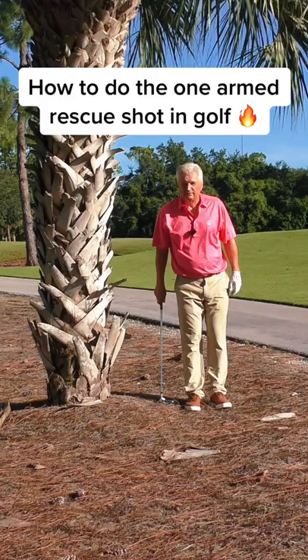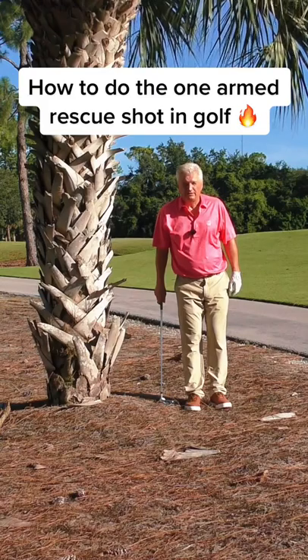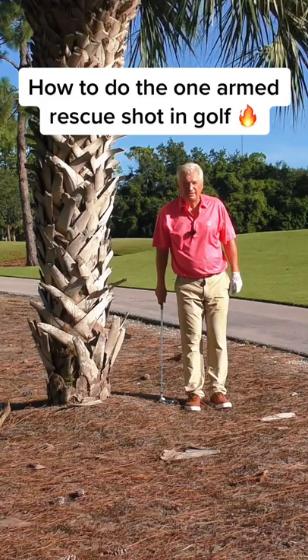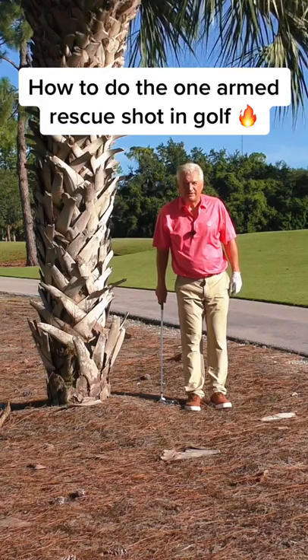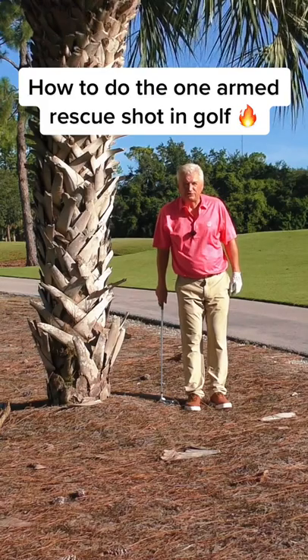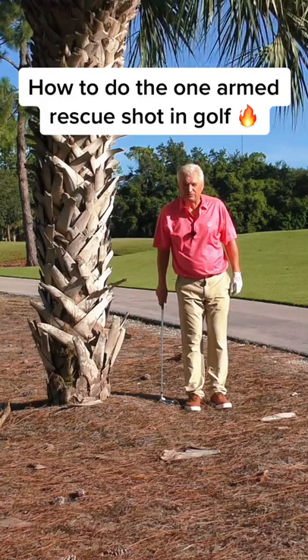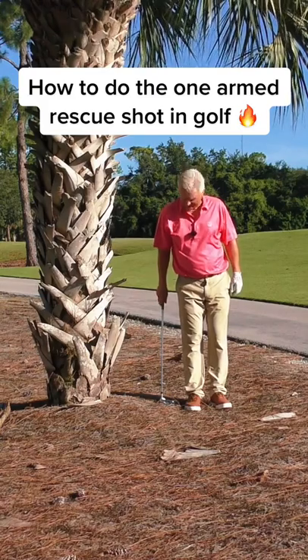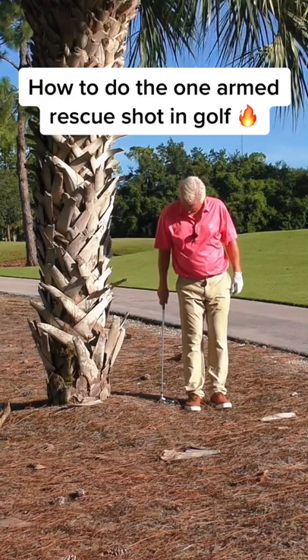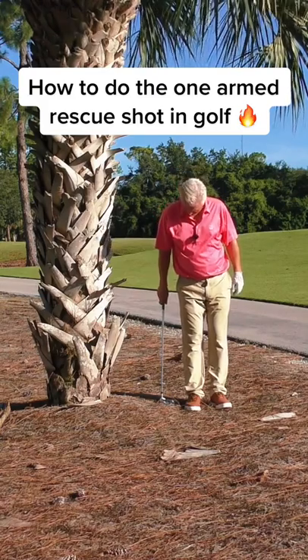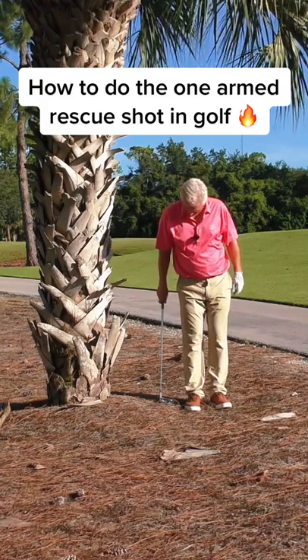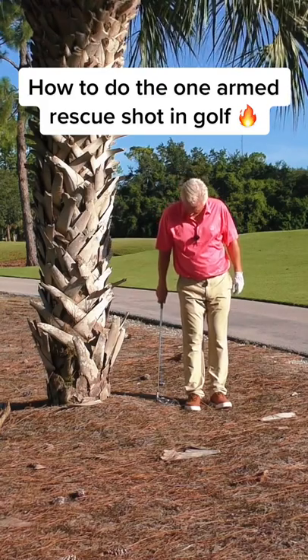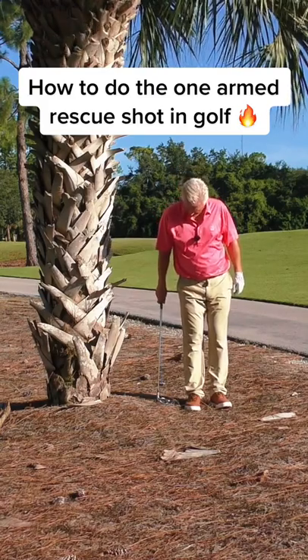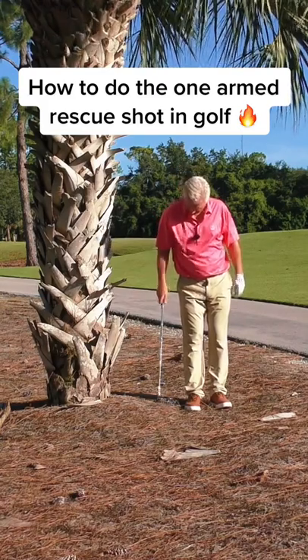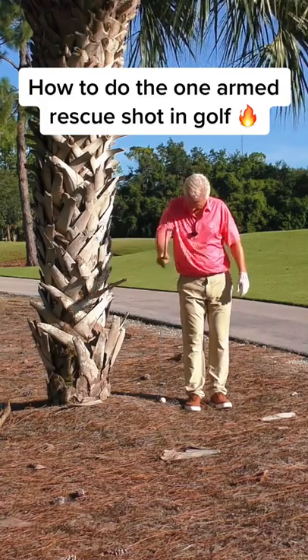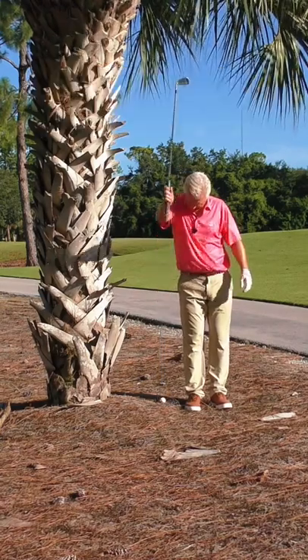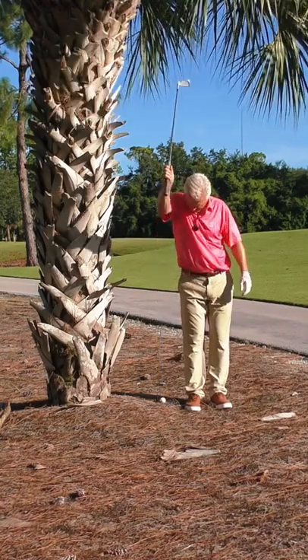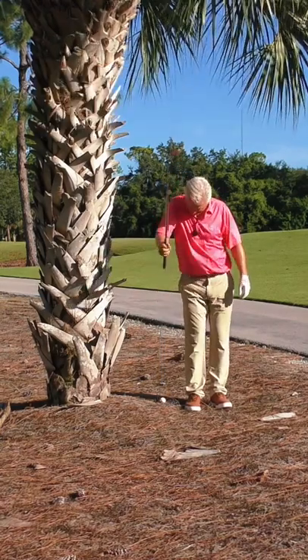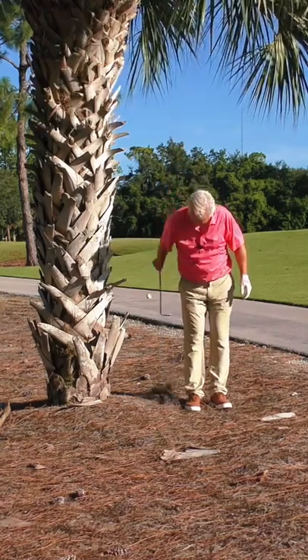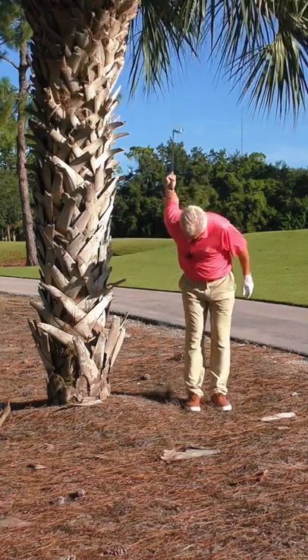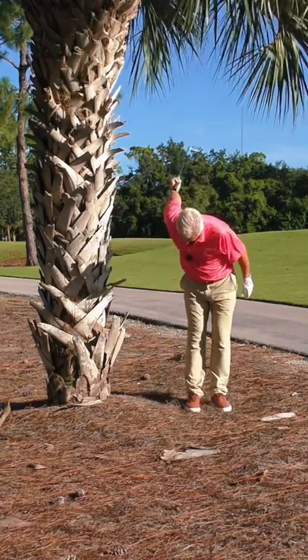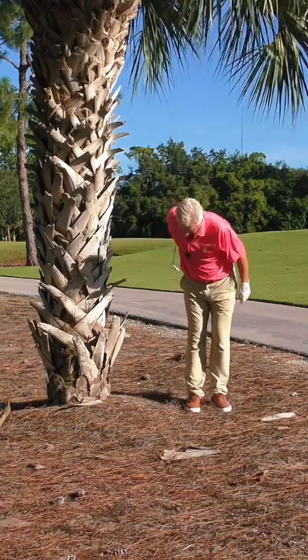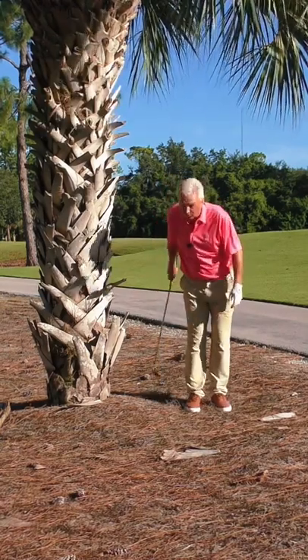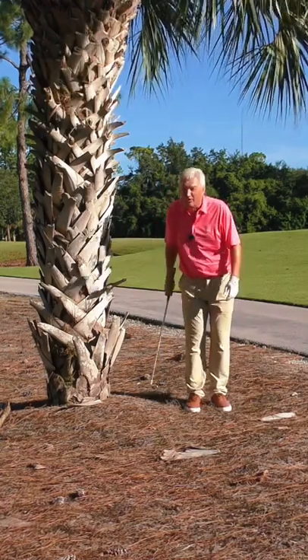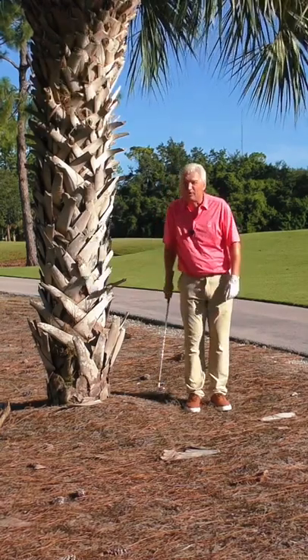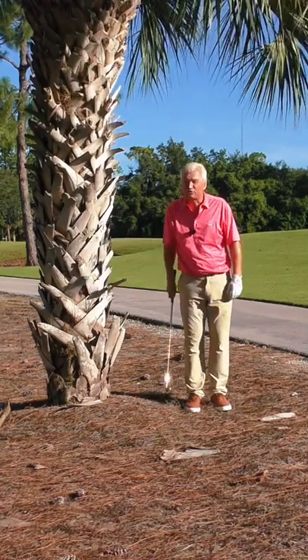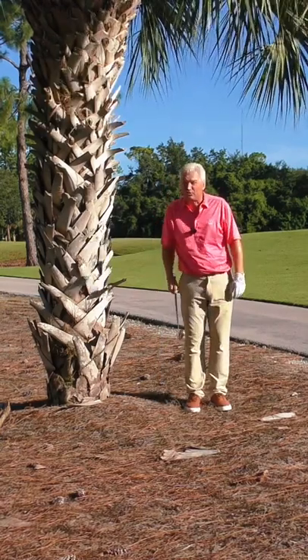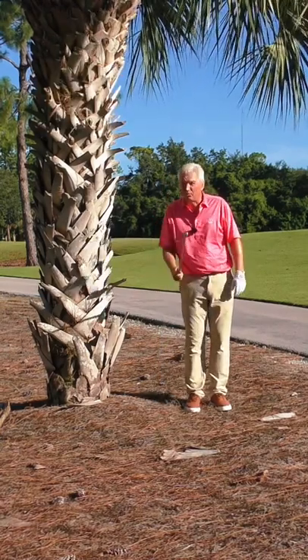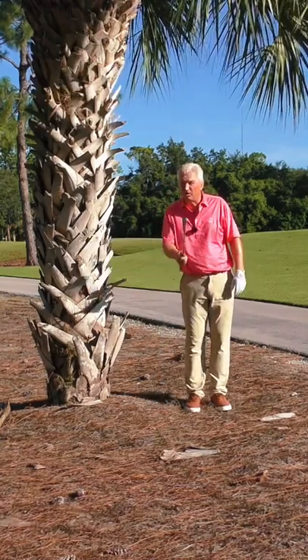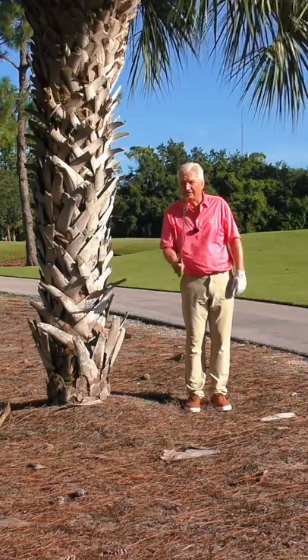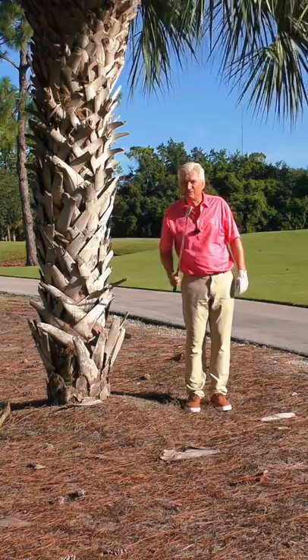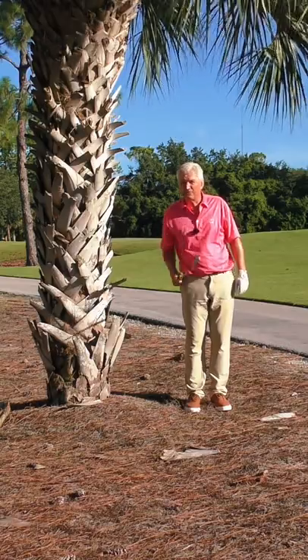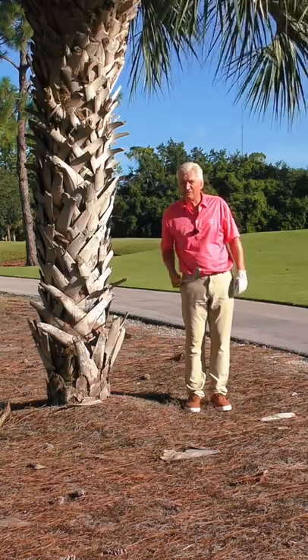You don't have to chip out if you're up against a tree — the one arm shot will work. Let me show you.